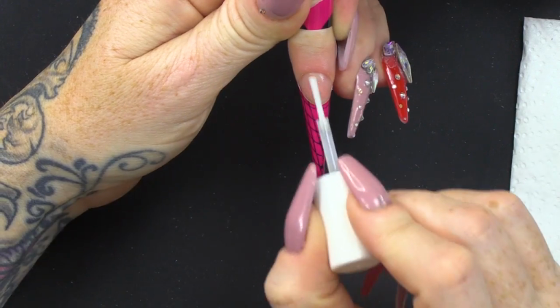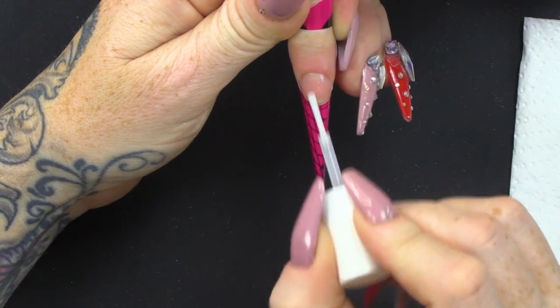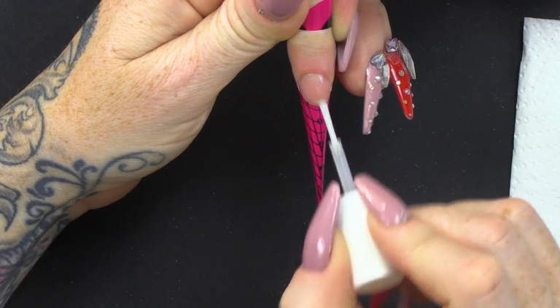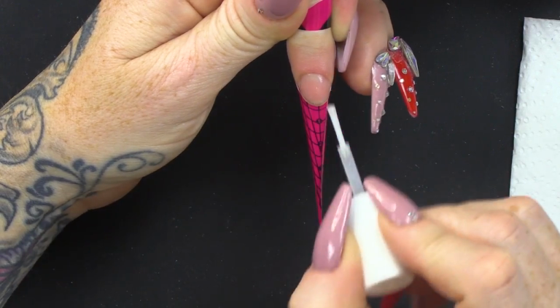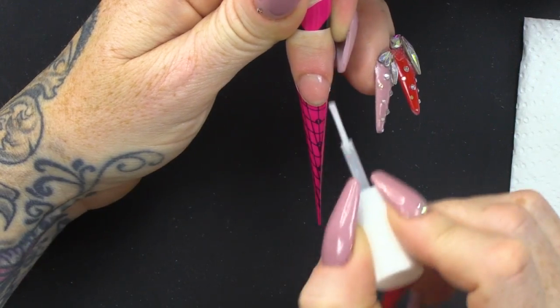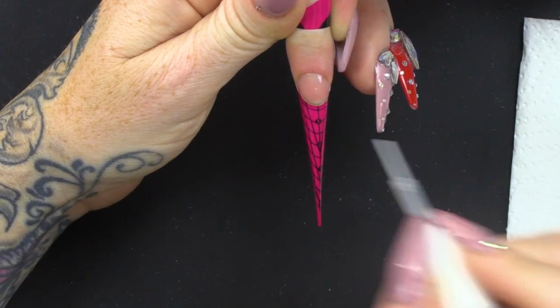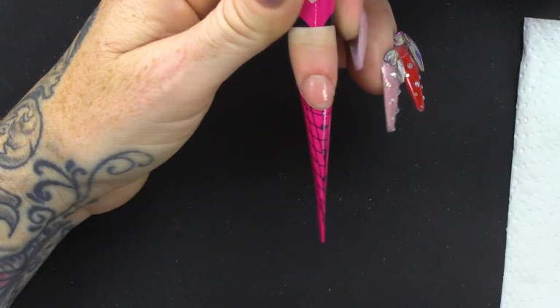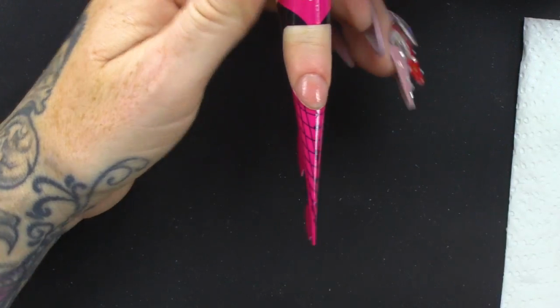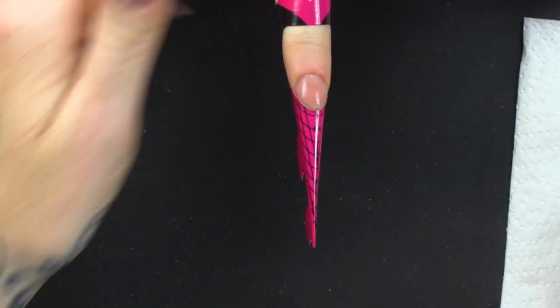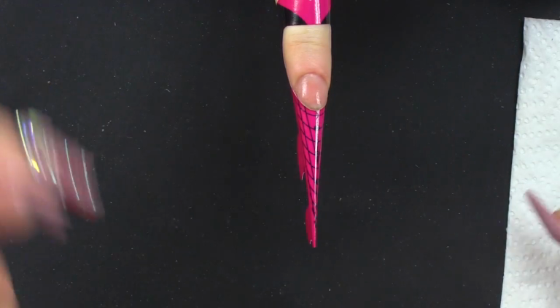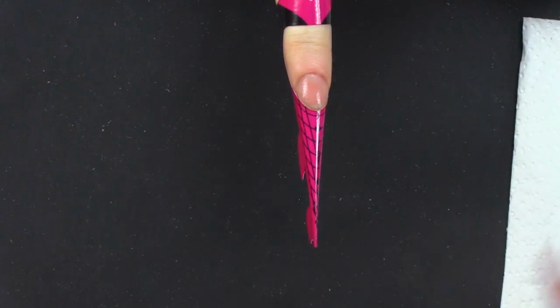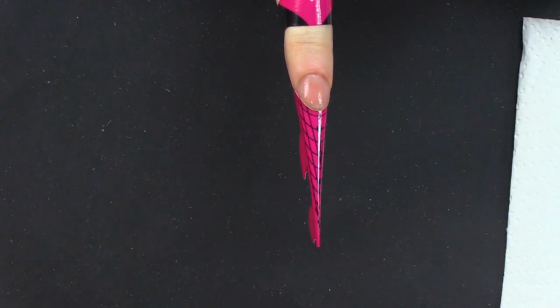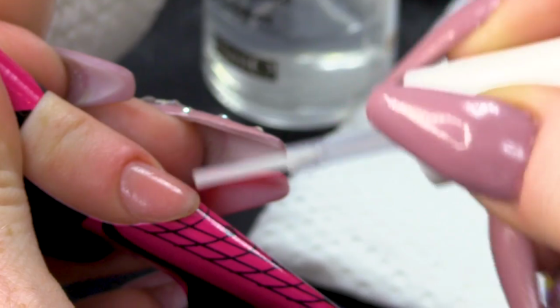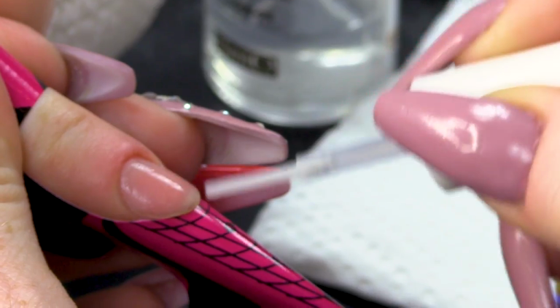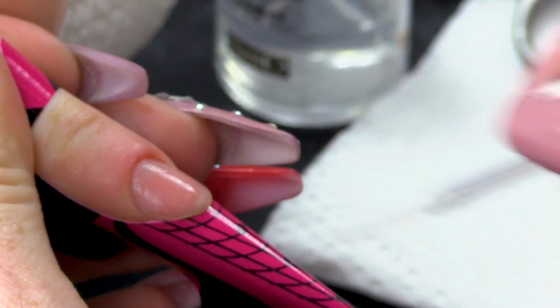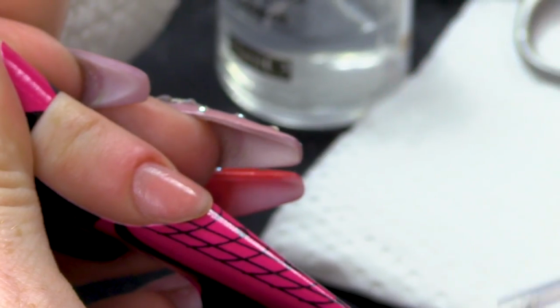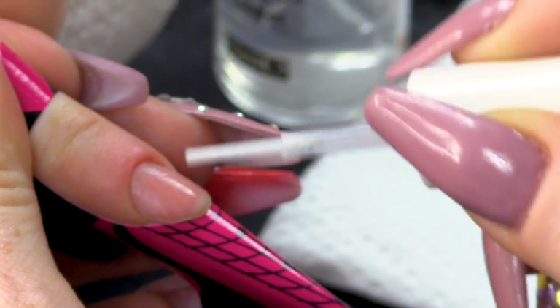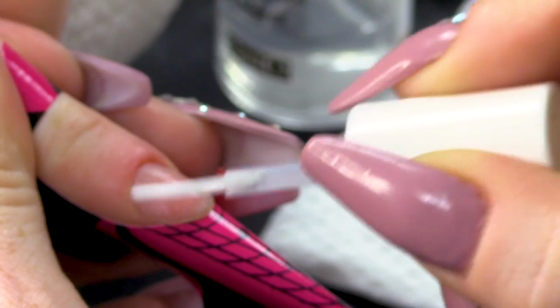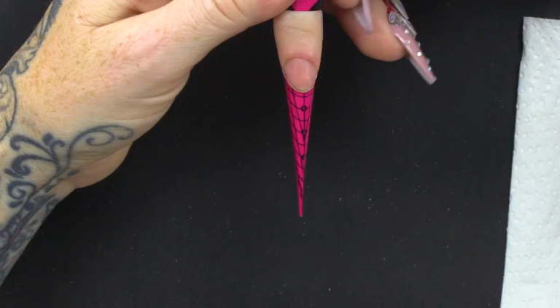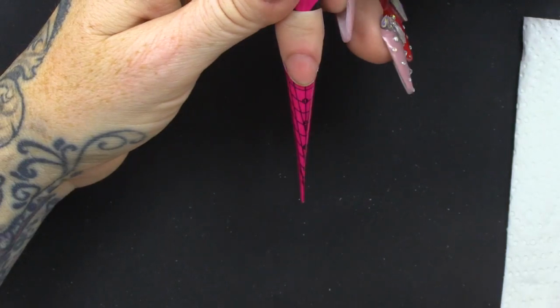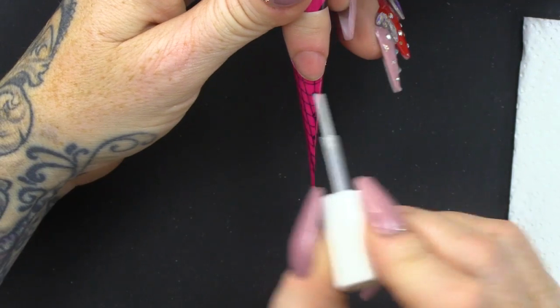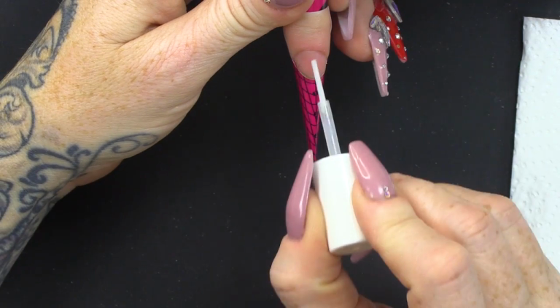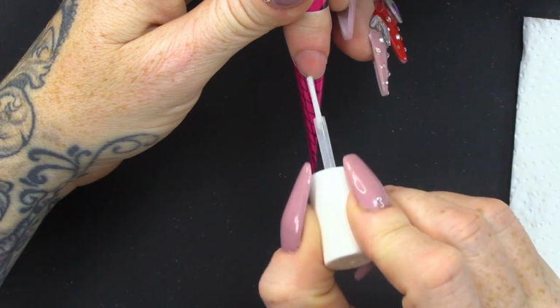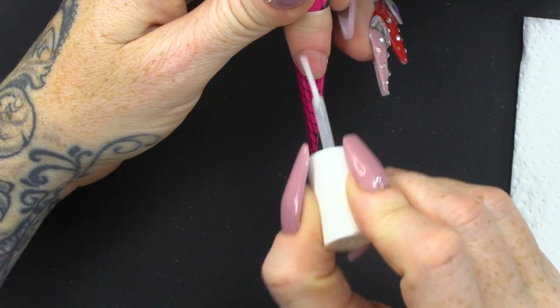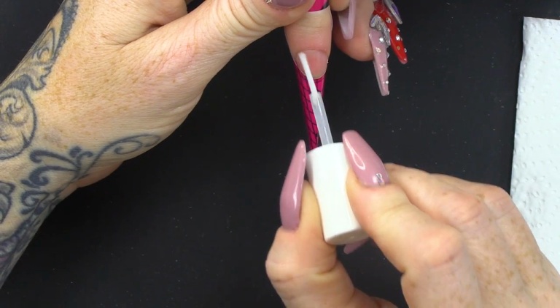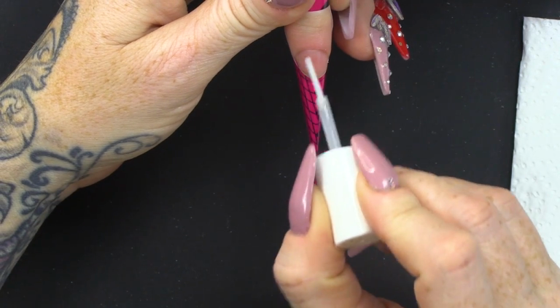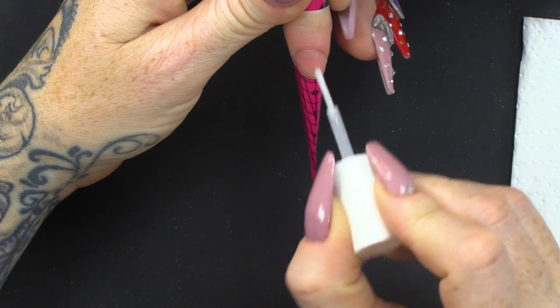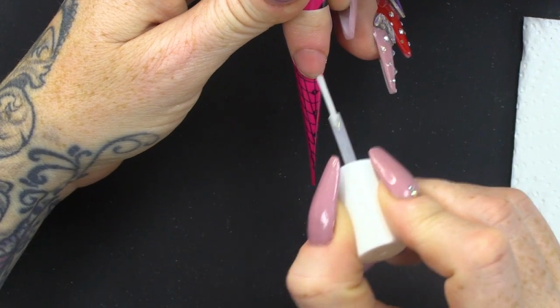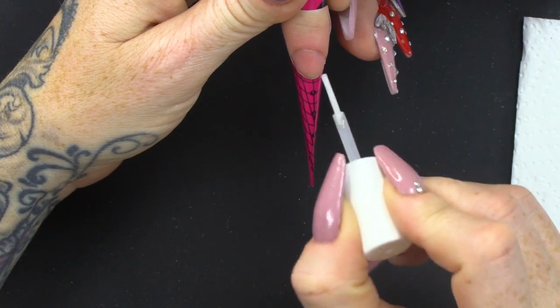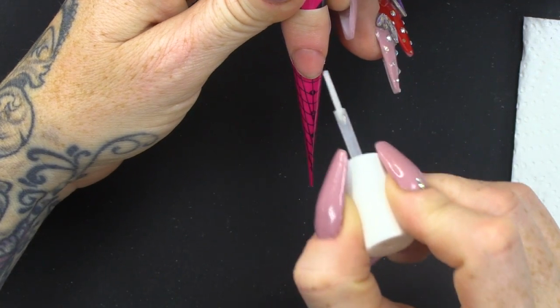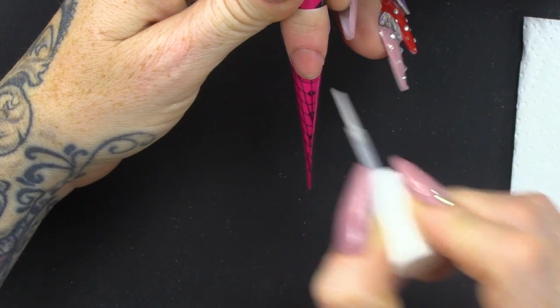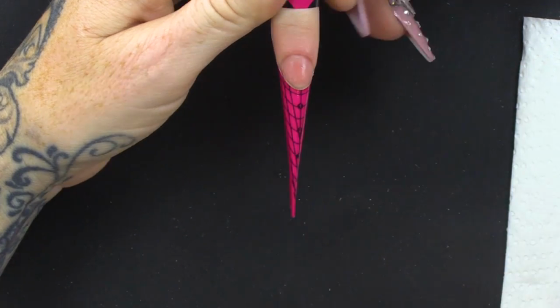Just gonna dehydrate the nail. Second coat of primer.